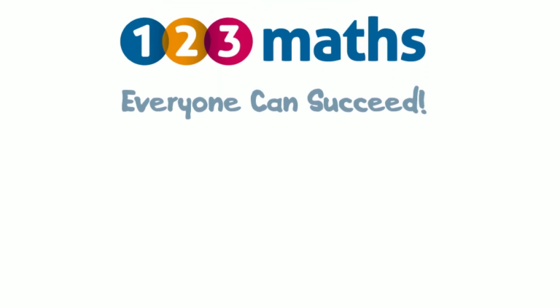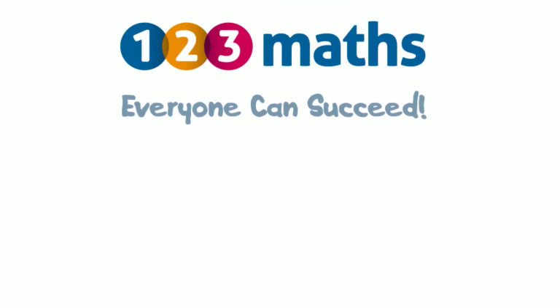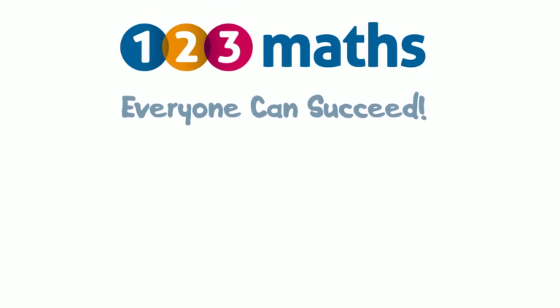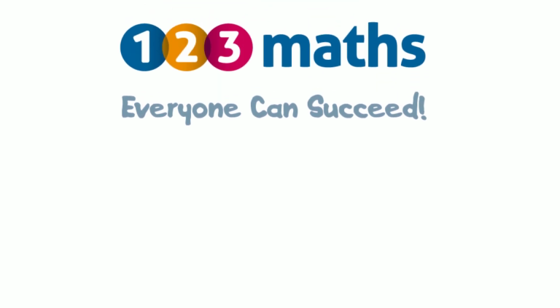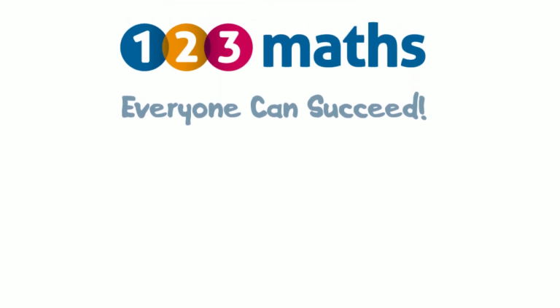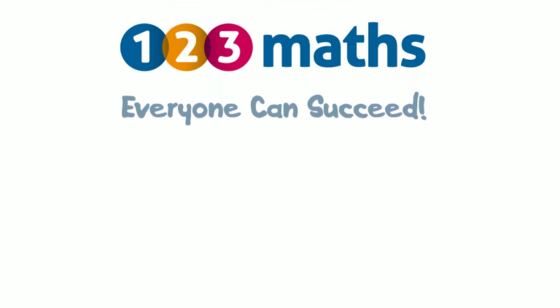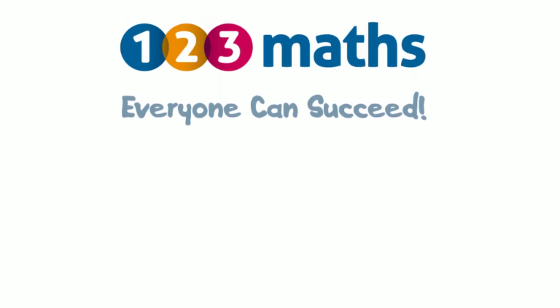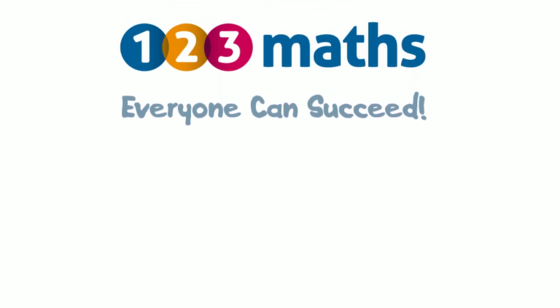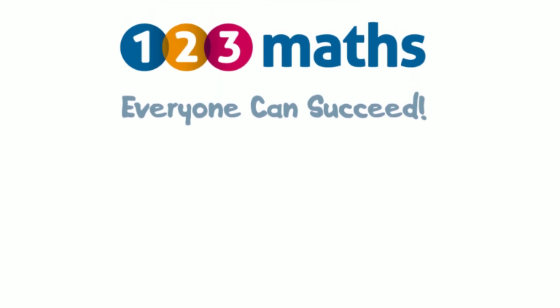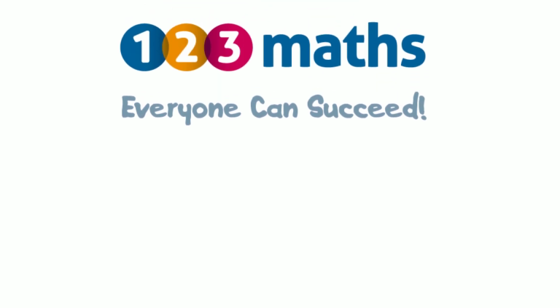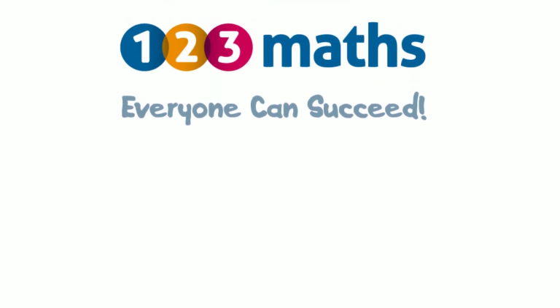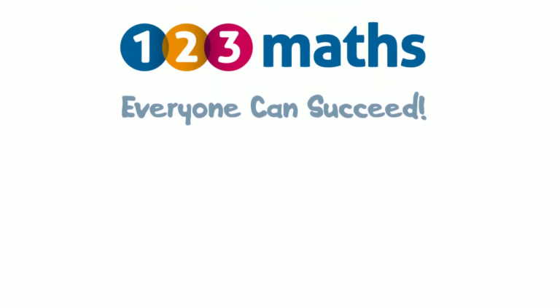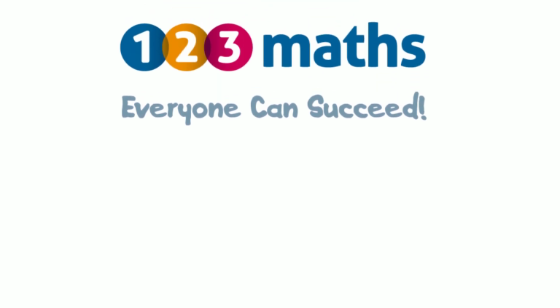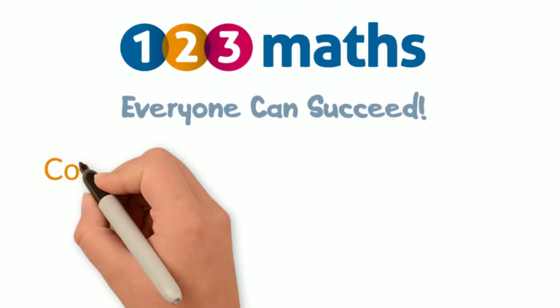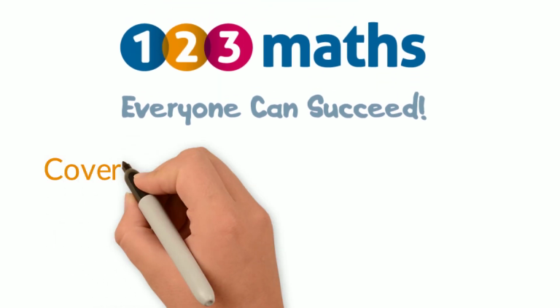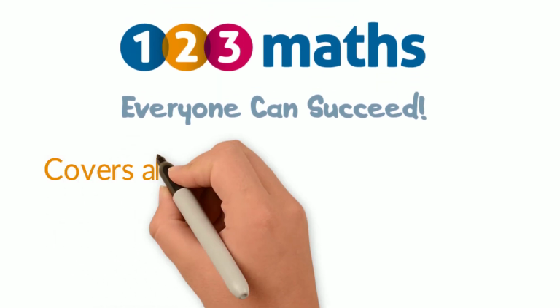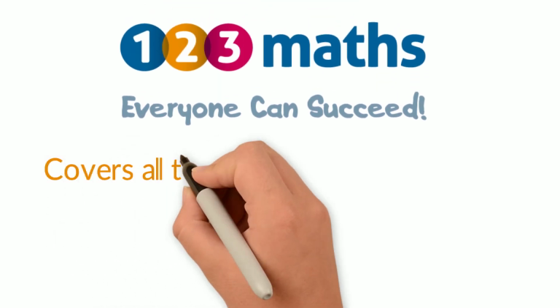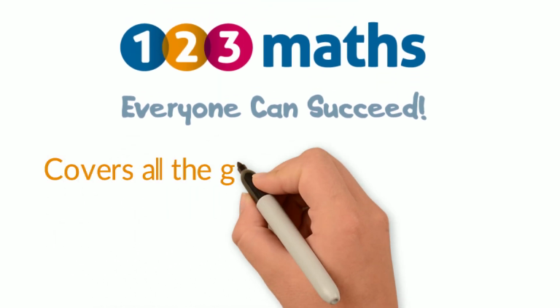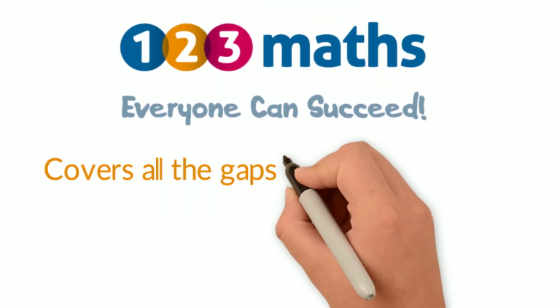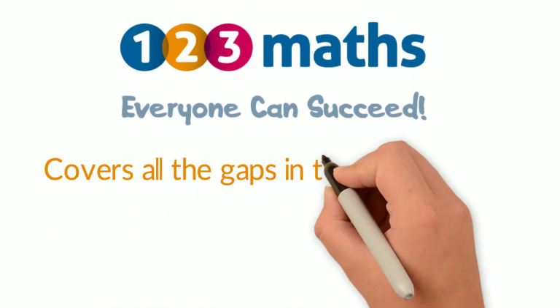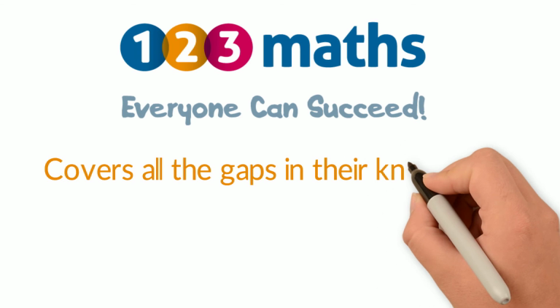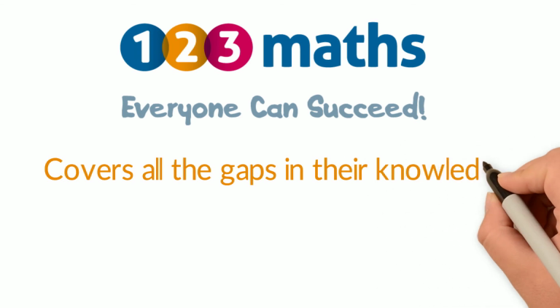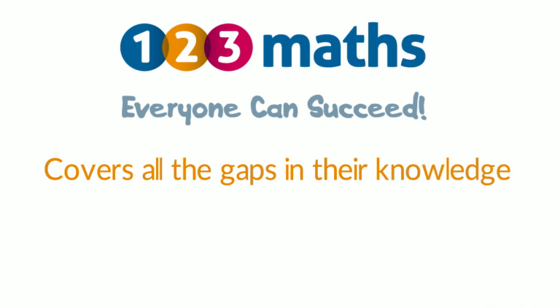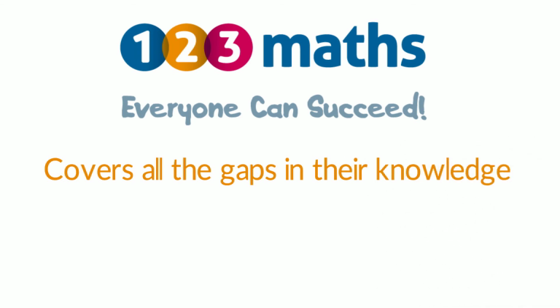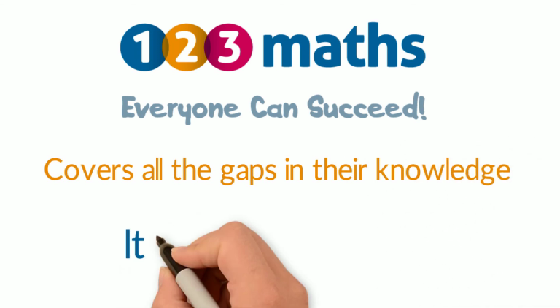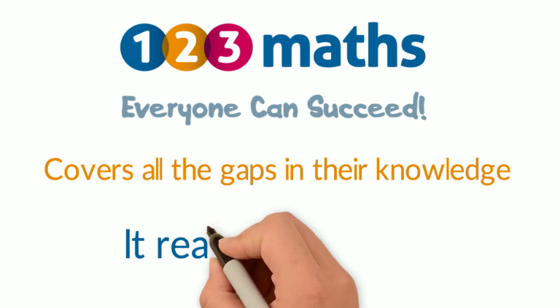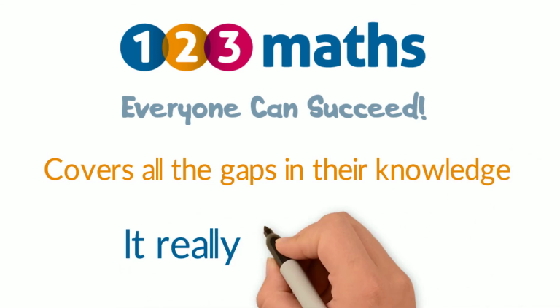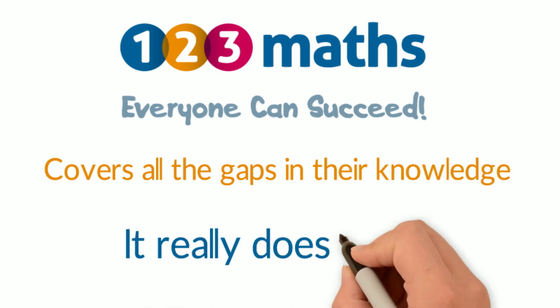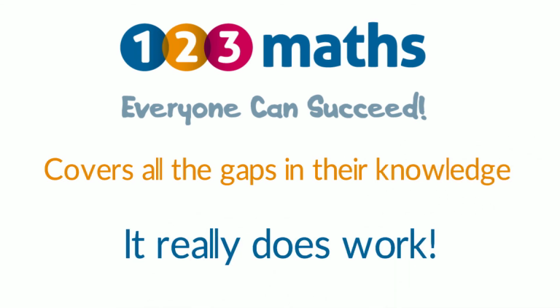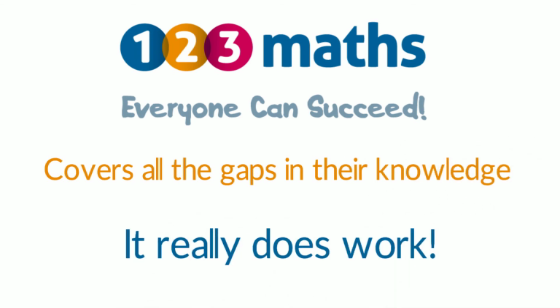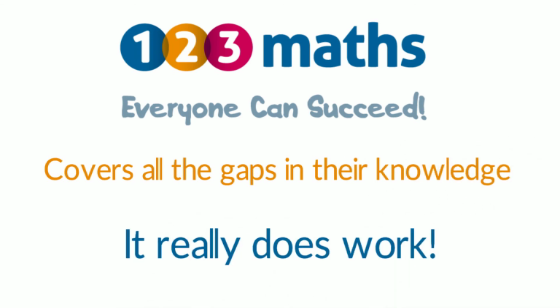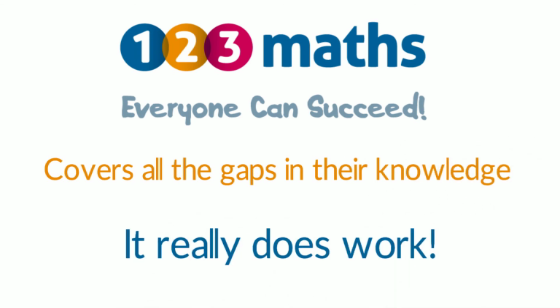123 Maths, where everyone can succeed. It covers all the gaps in their knowledge, and it really does work.